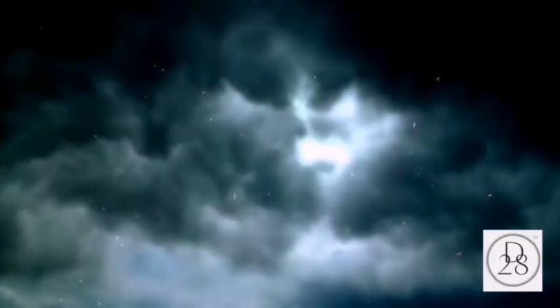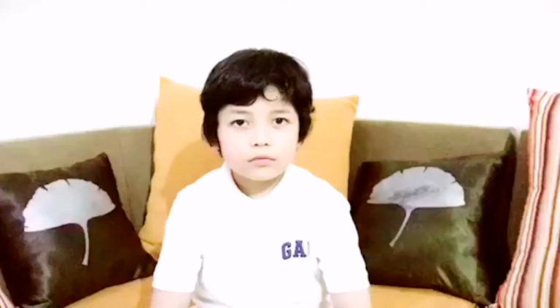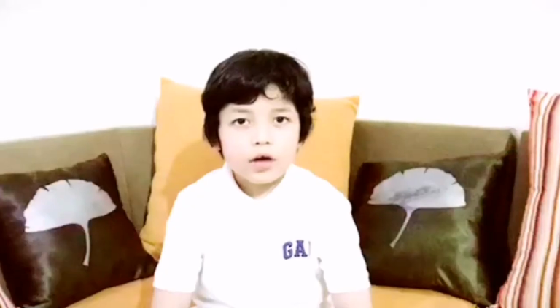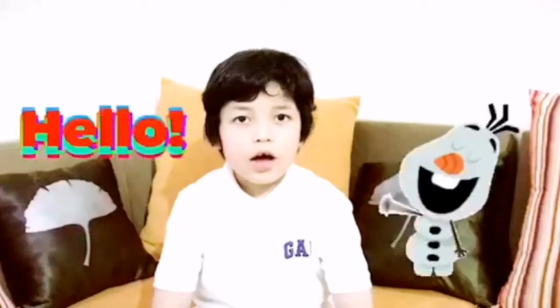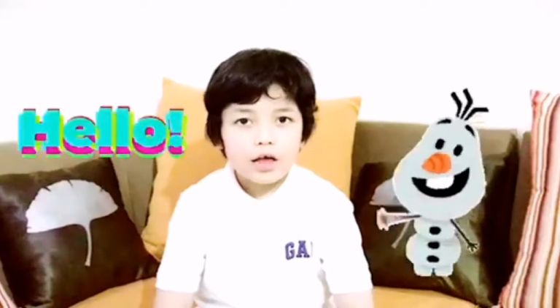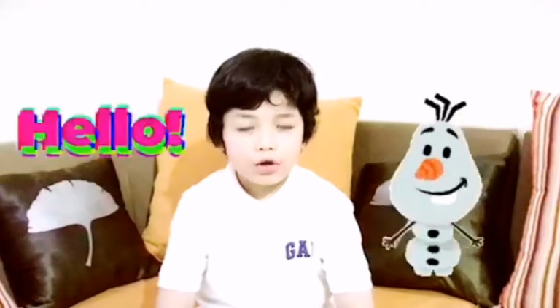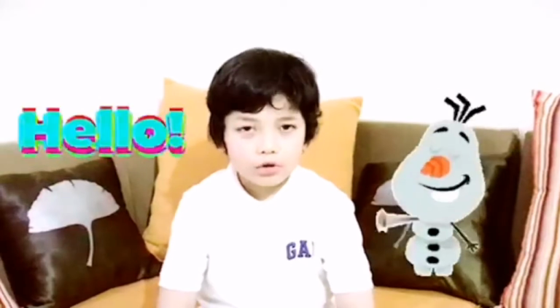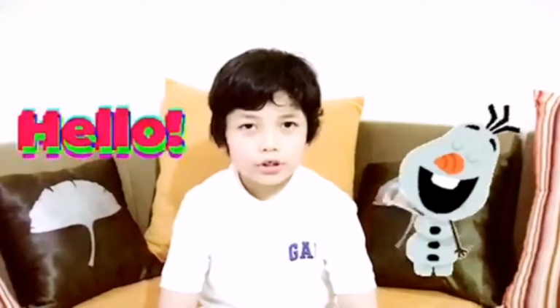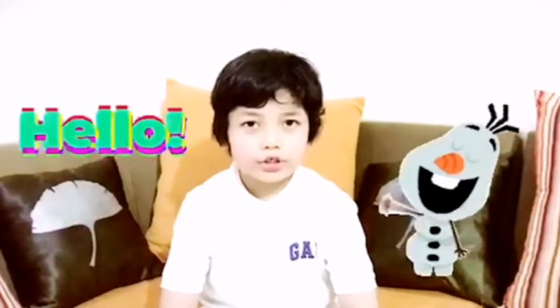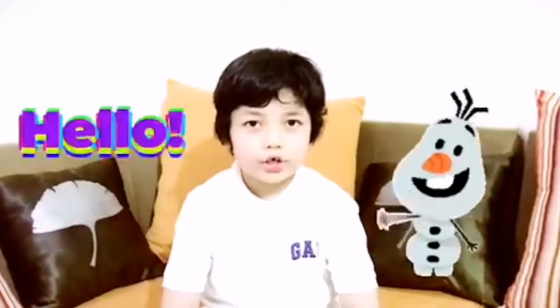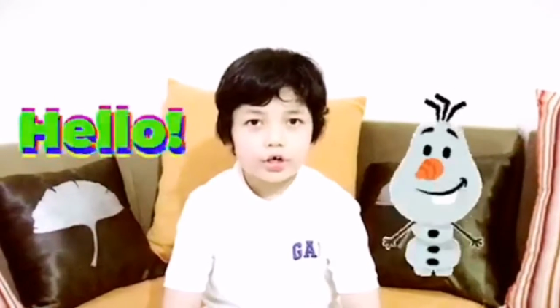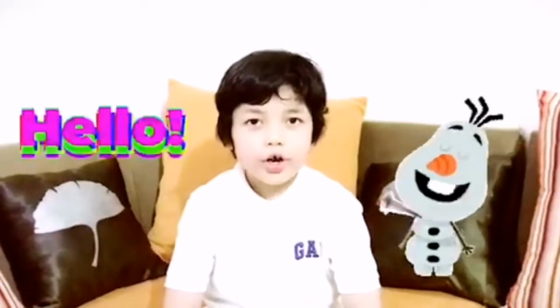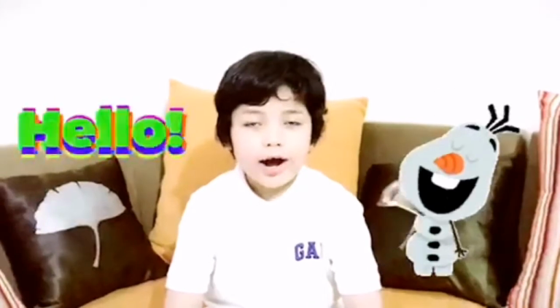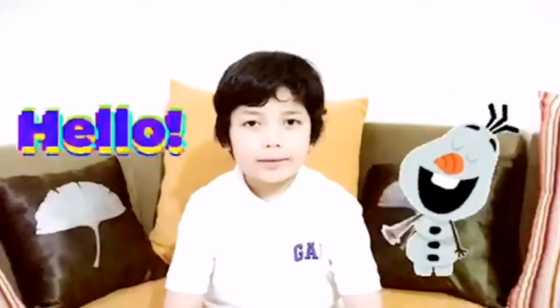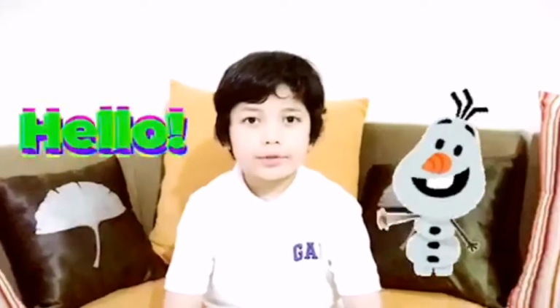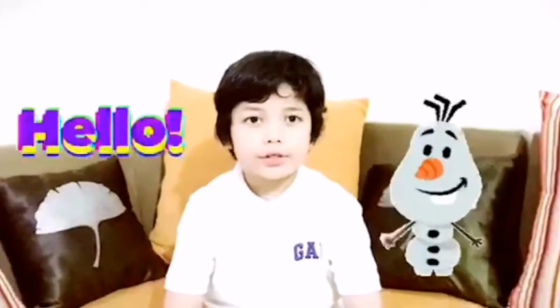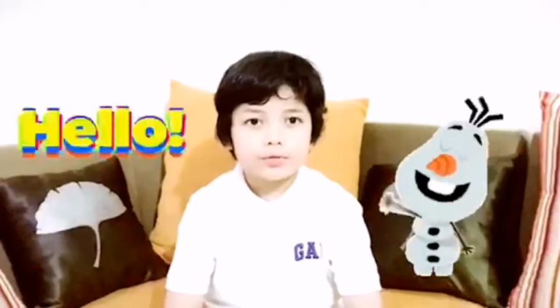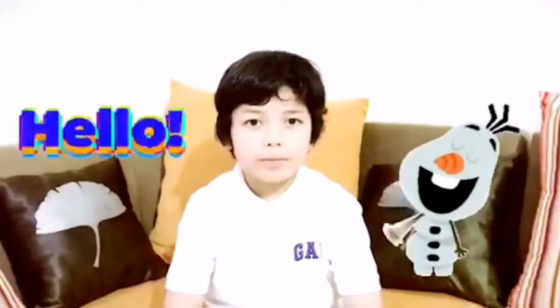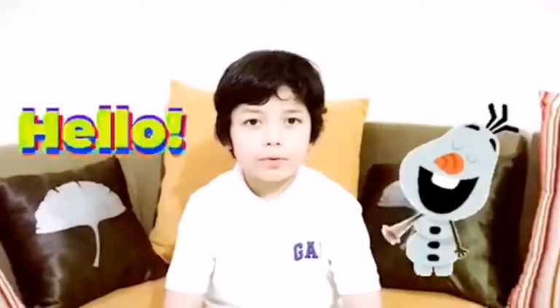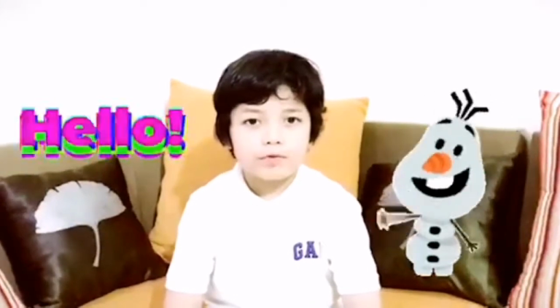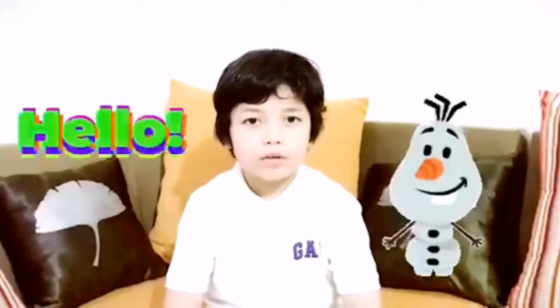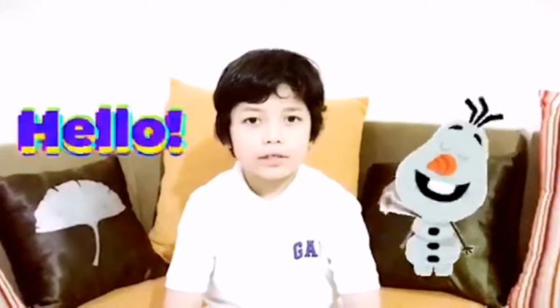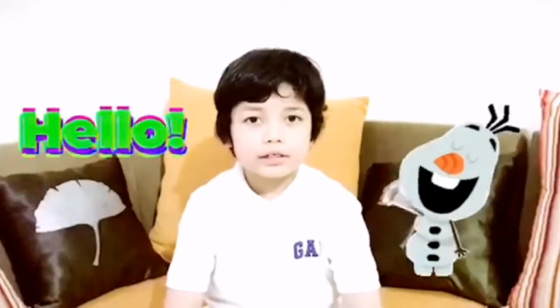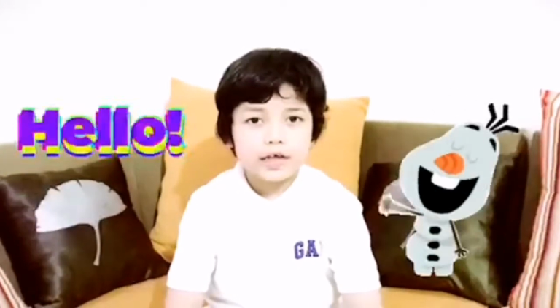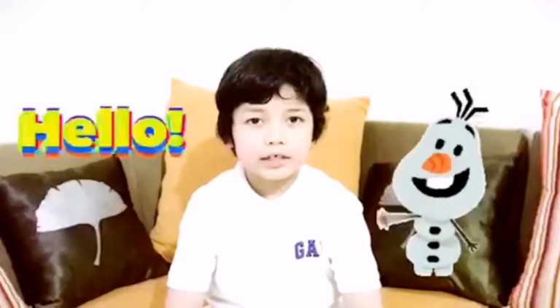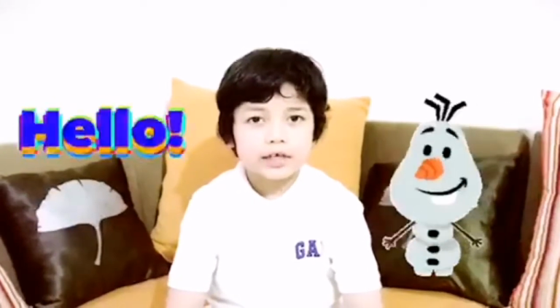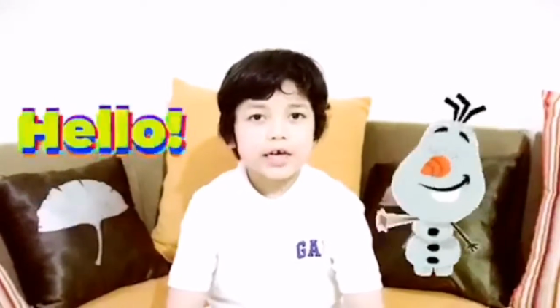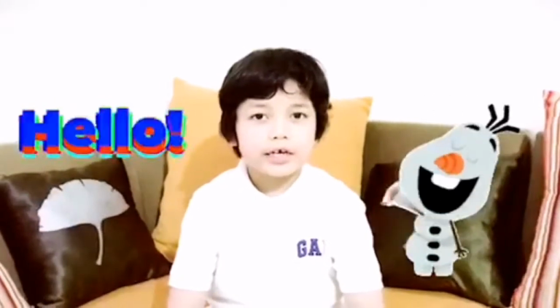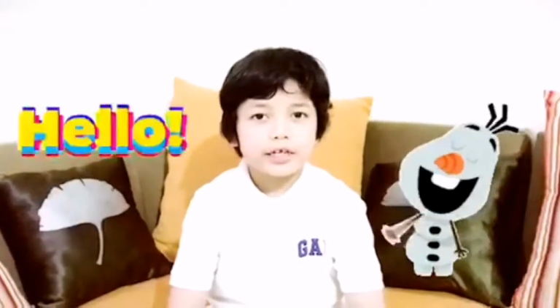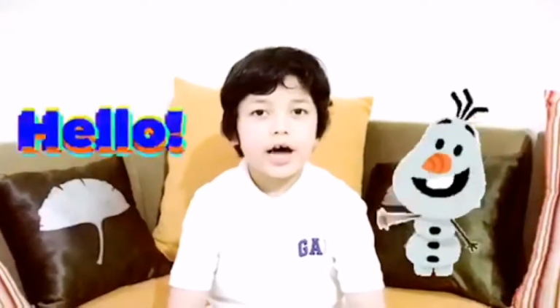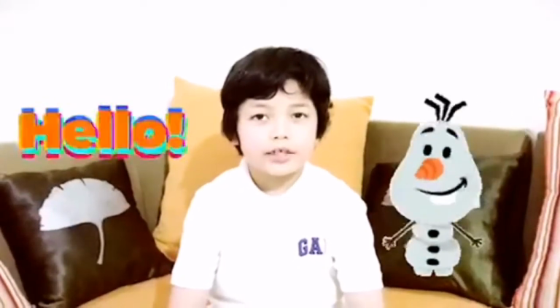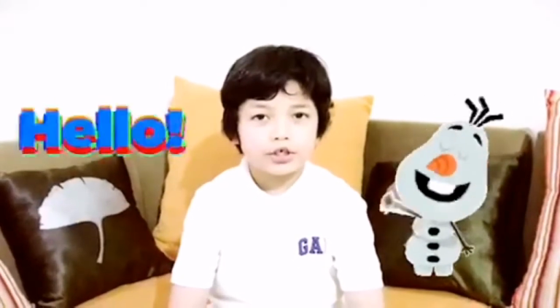Hello teacher! I'm gonna do my performance task in addition.